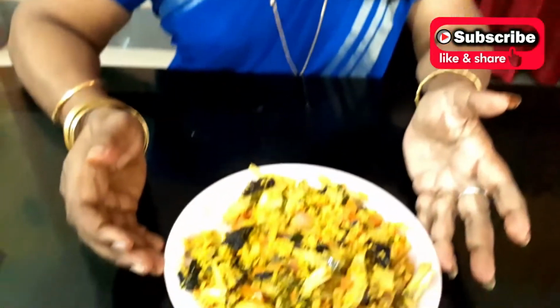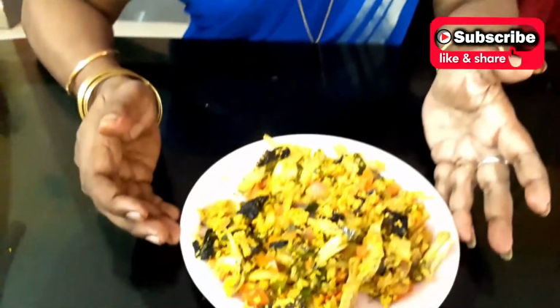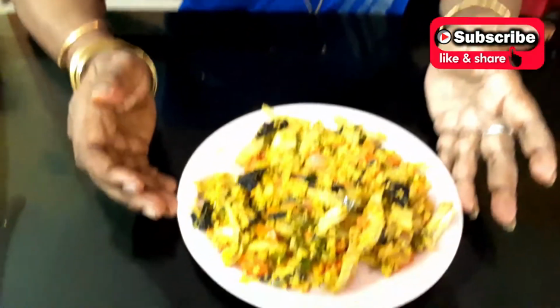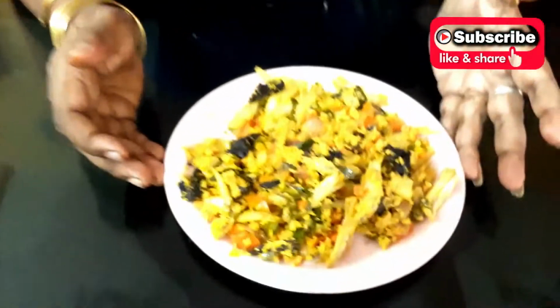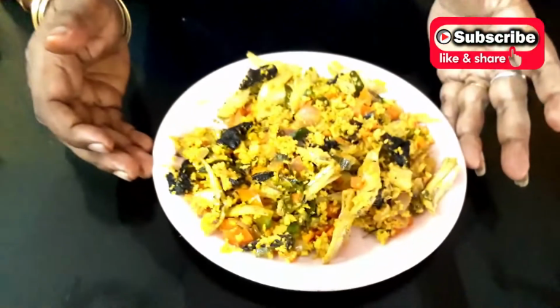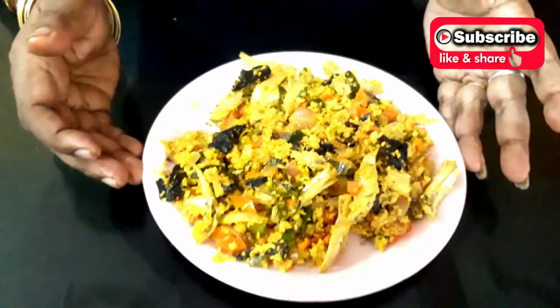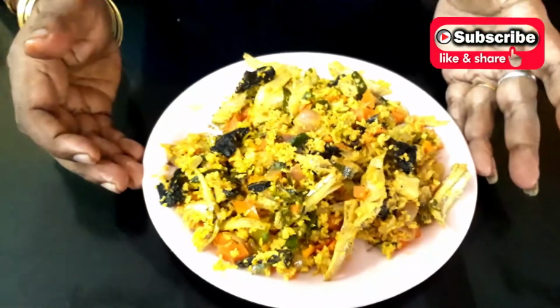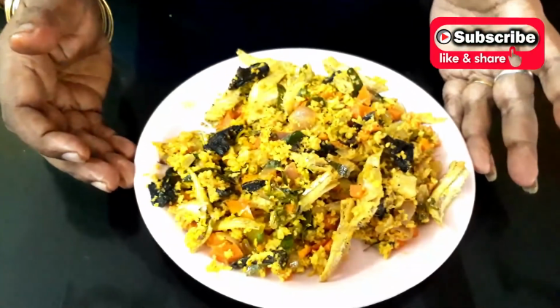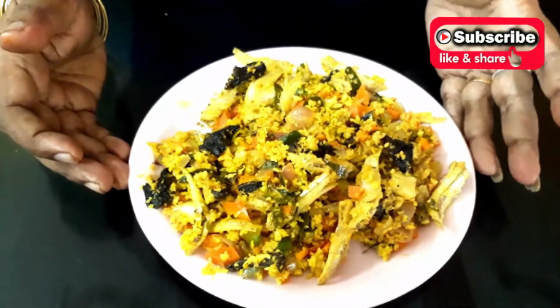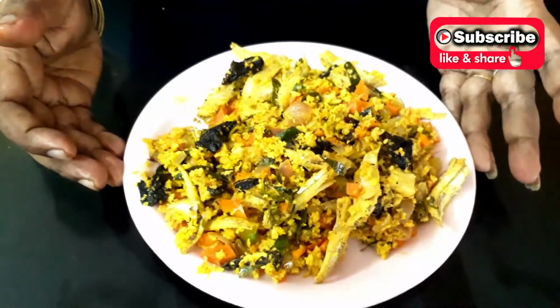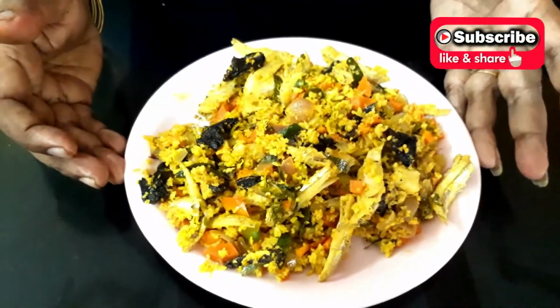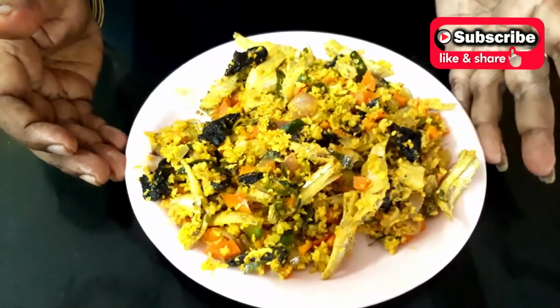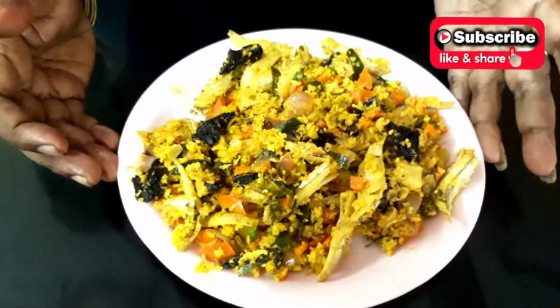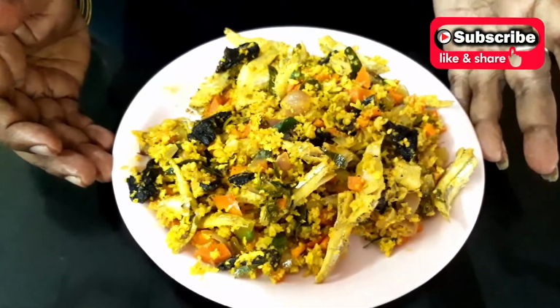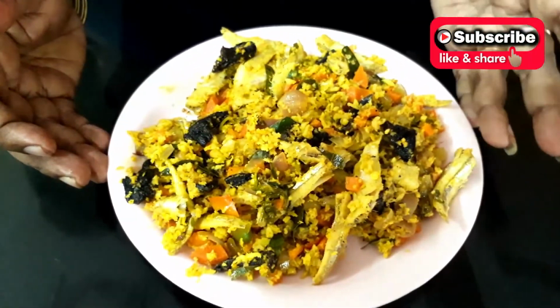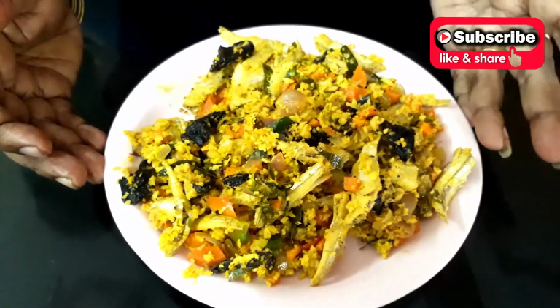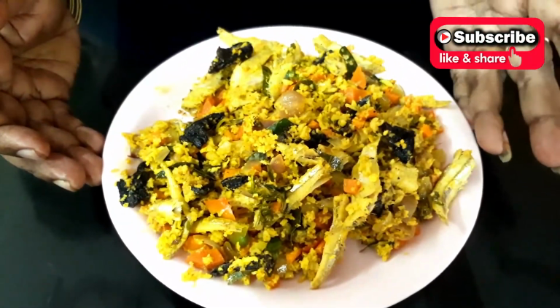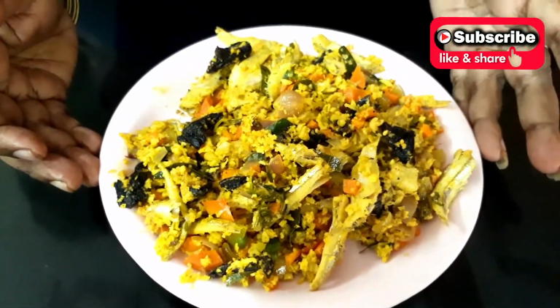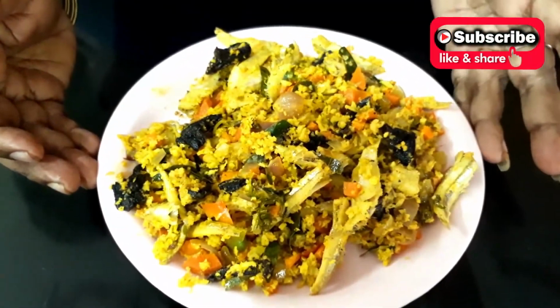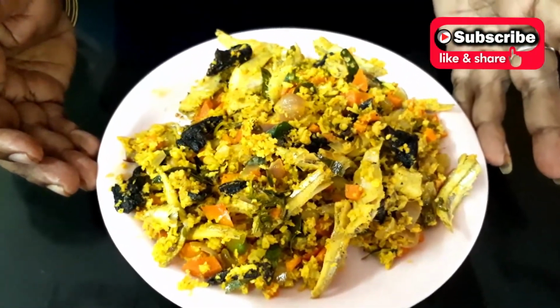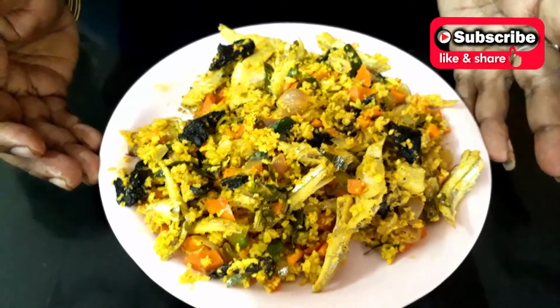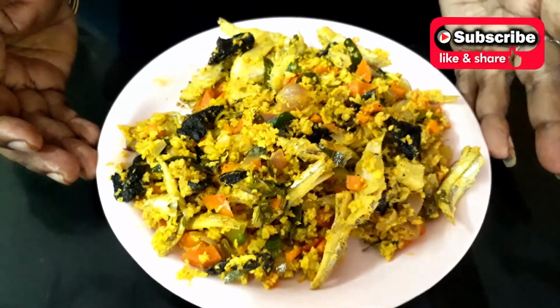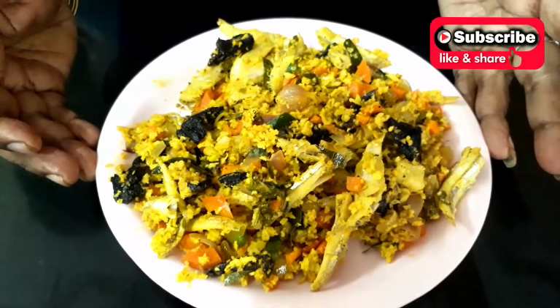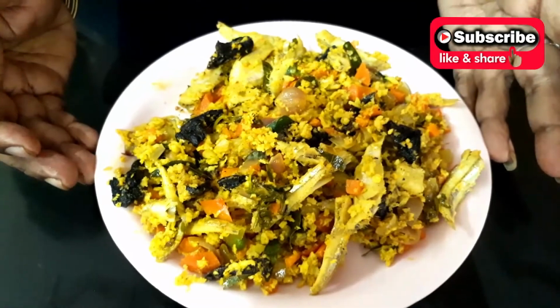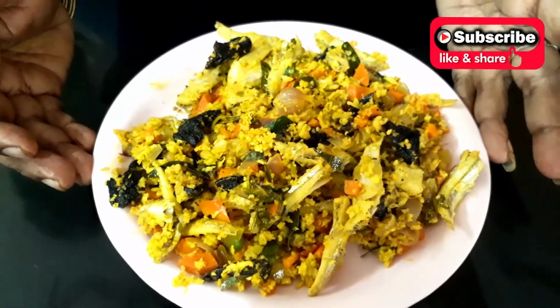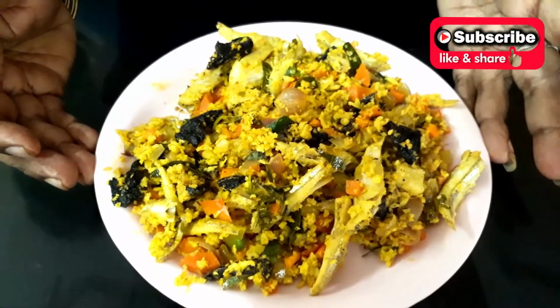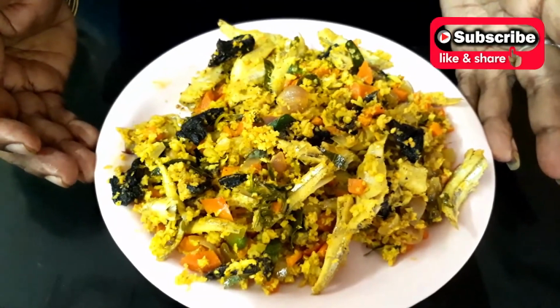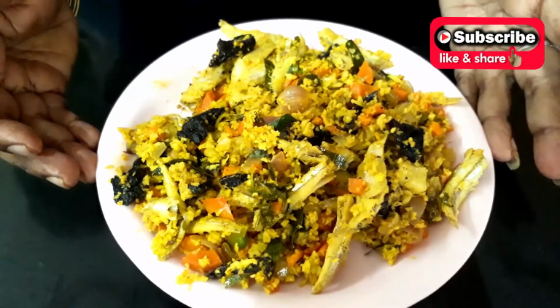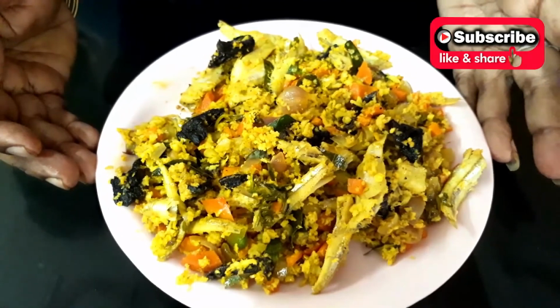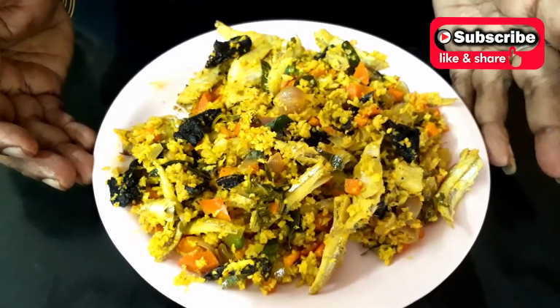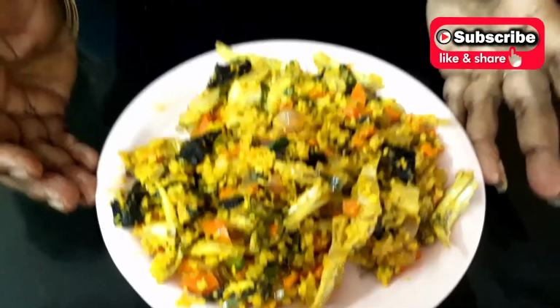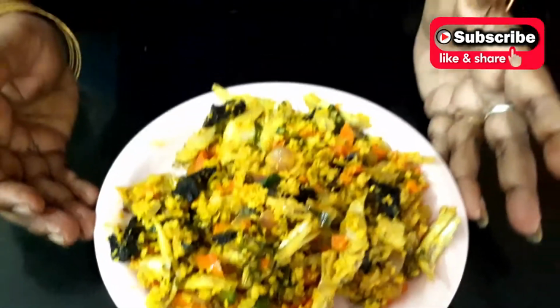If you like, subscribe, like and share. If you like it, share it with your friends.